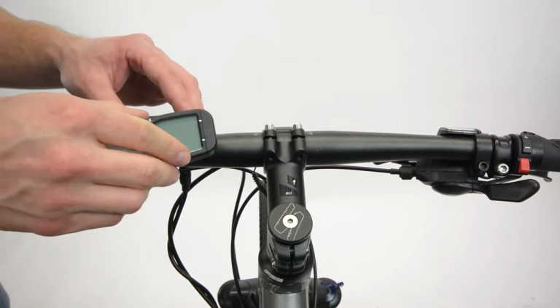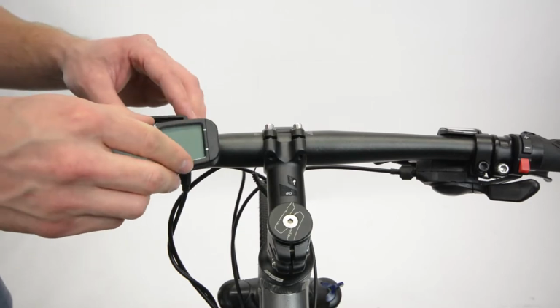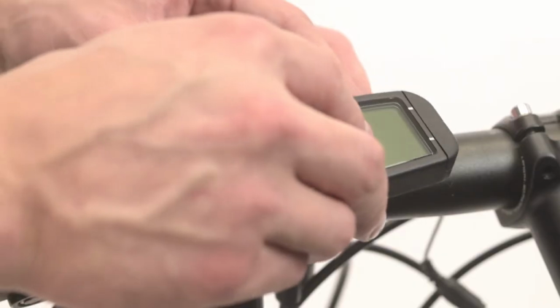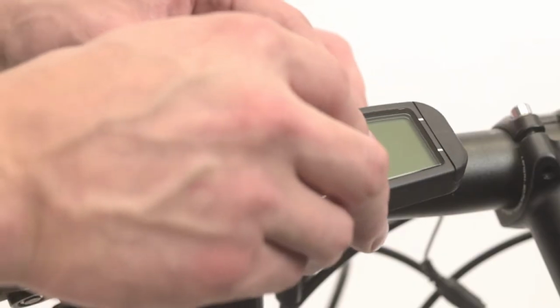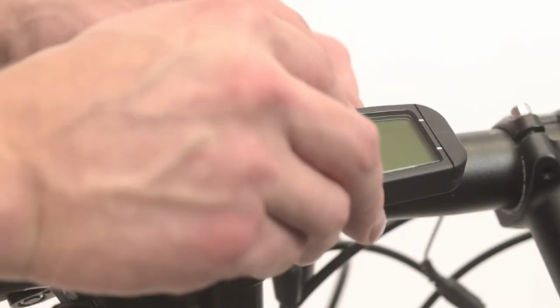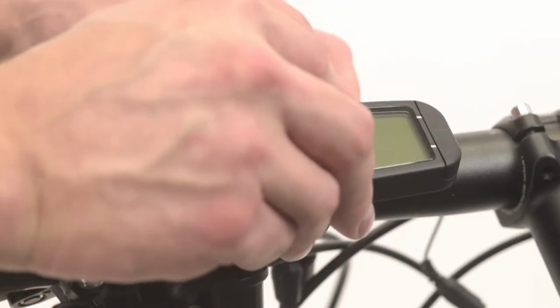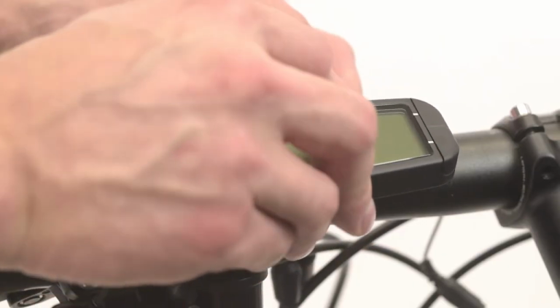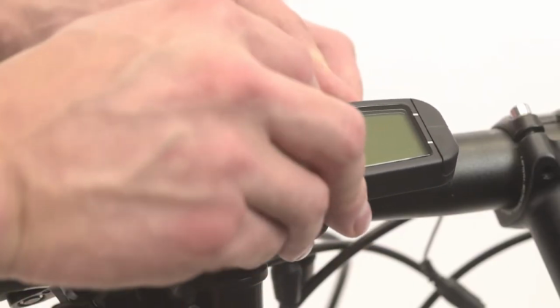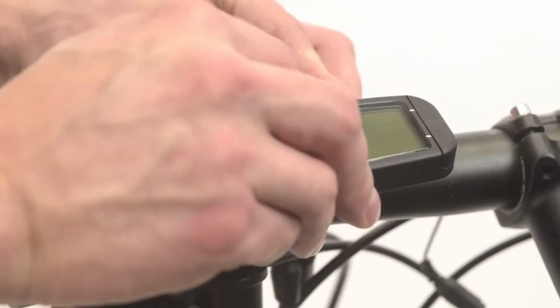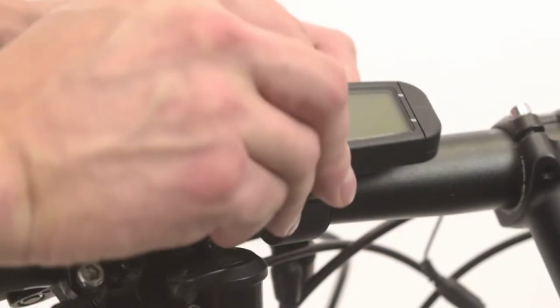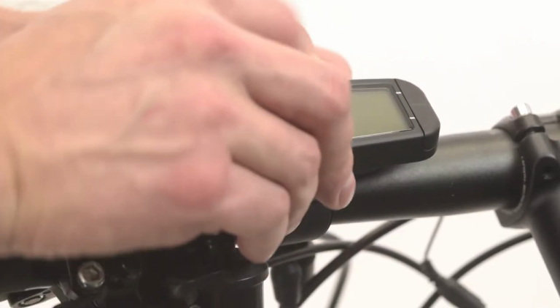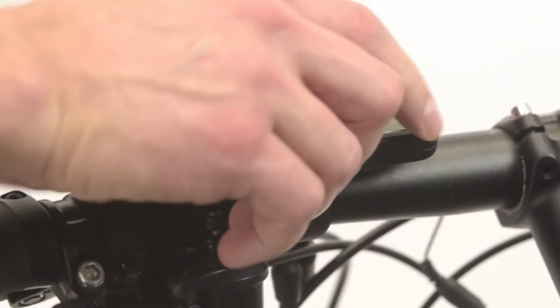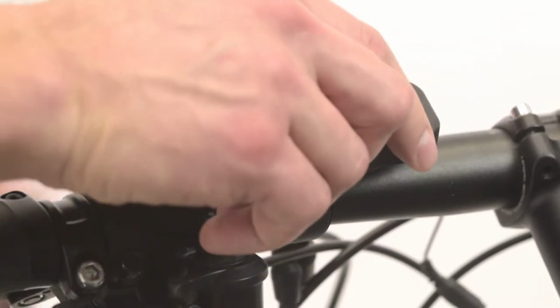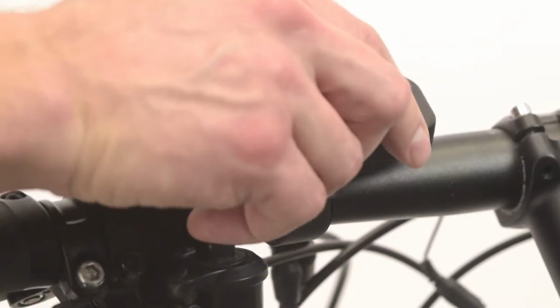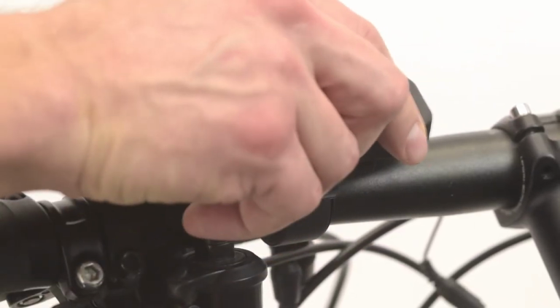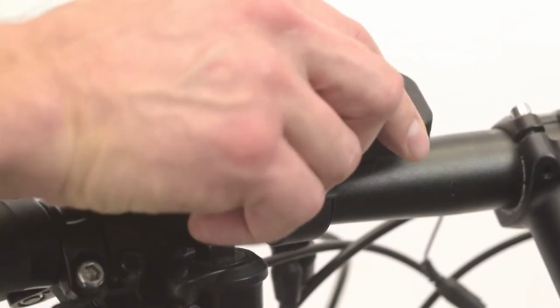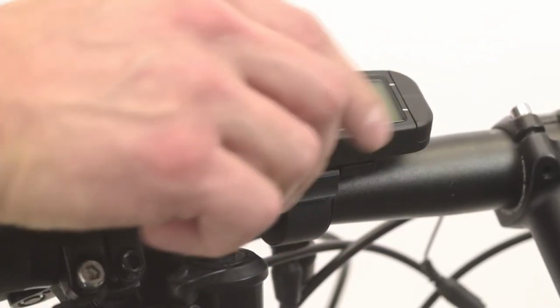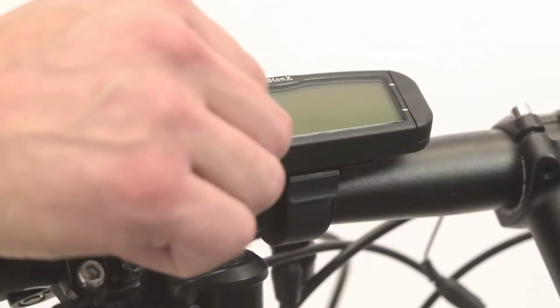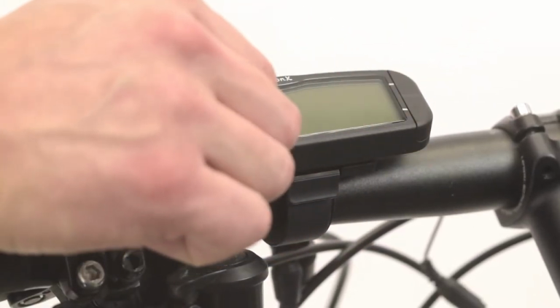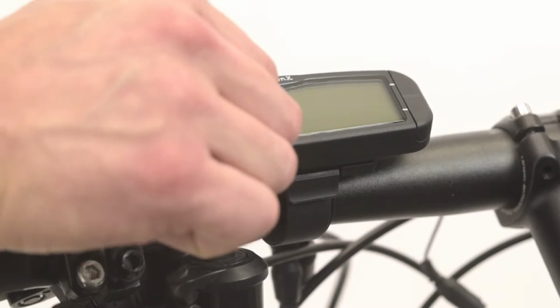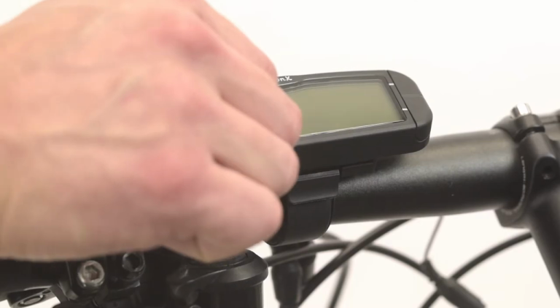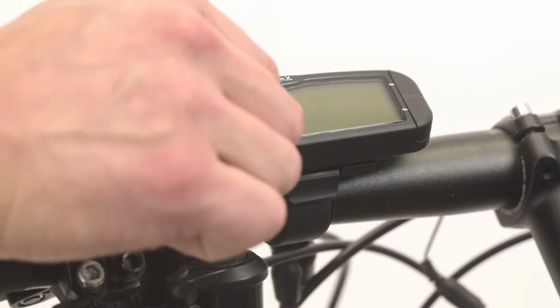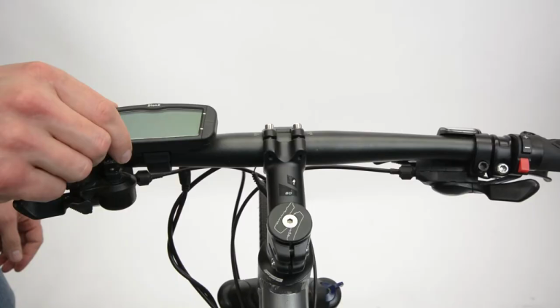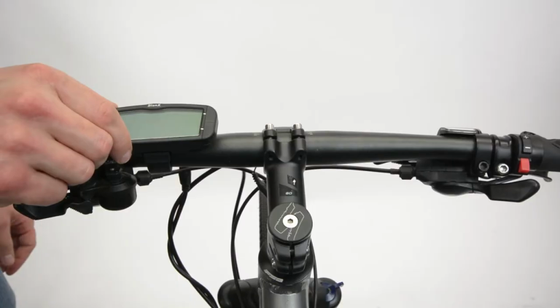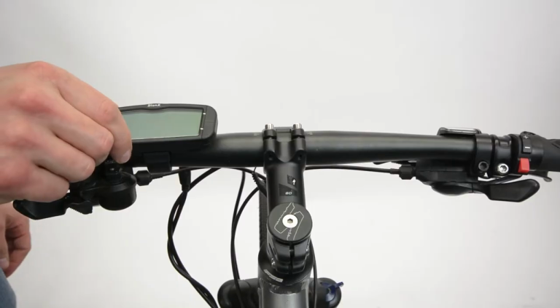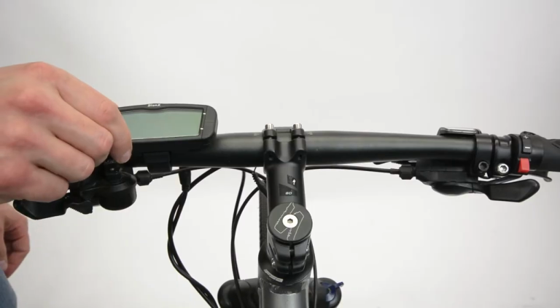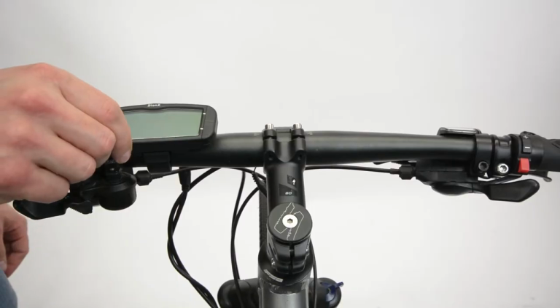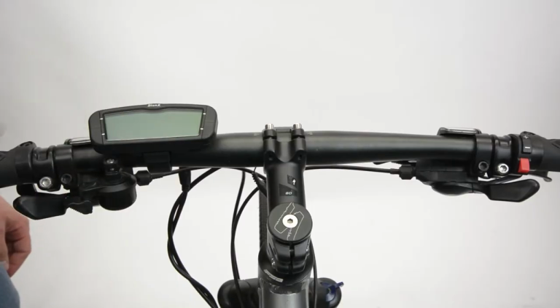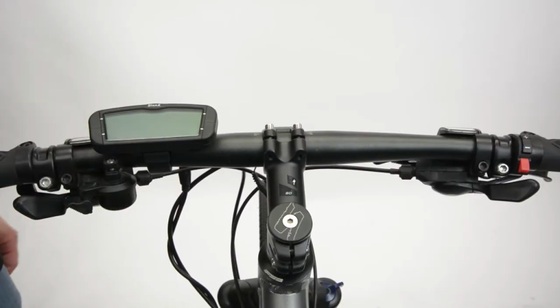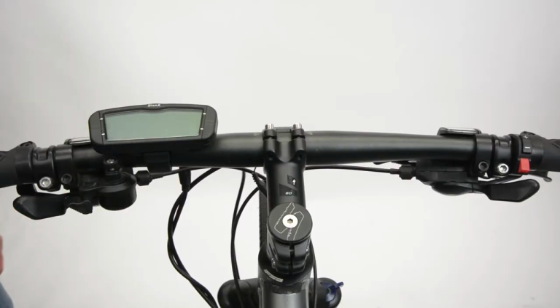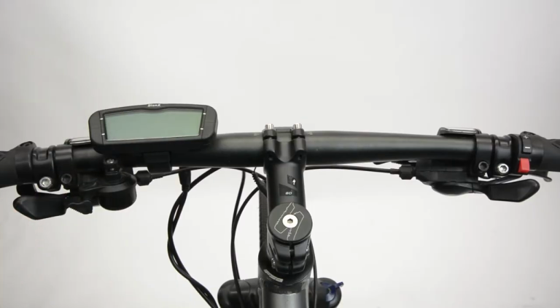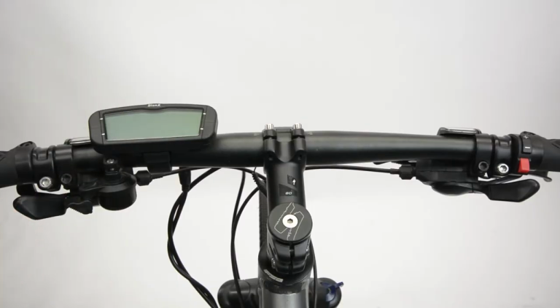Slide the console into place. There should be an audible click to ensure the console has been mounted securely. Make sure the console does not slide off without pushing the release.